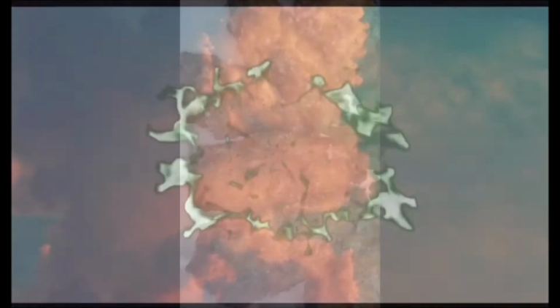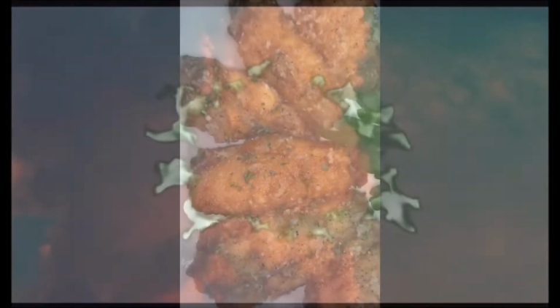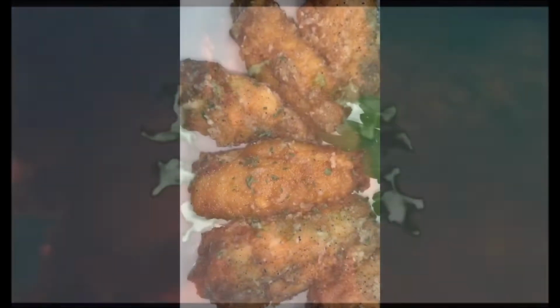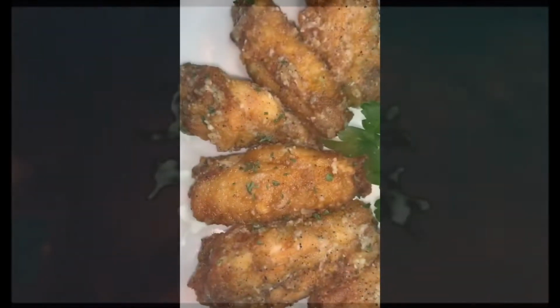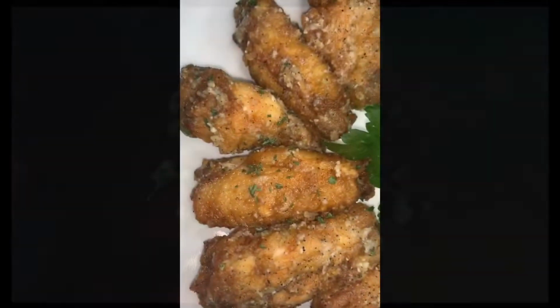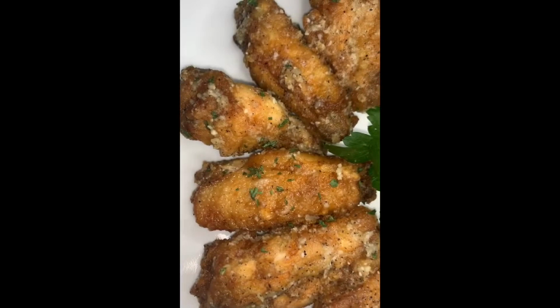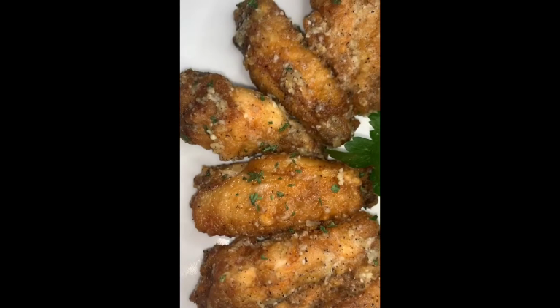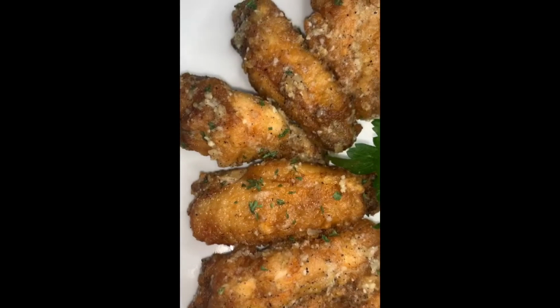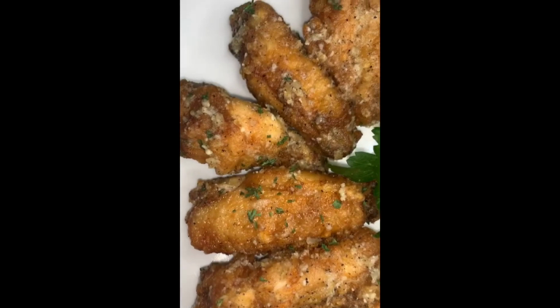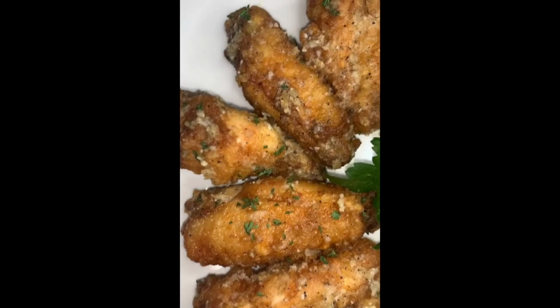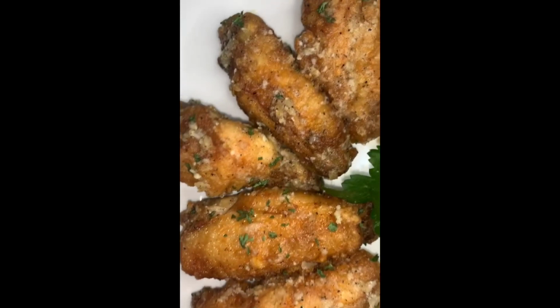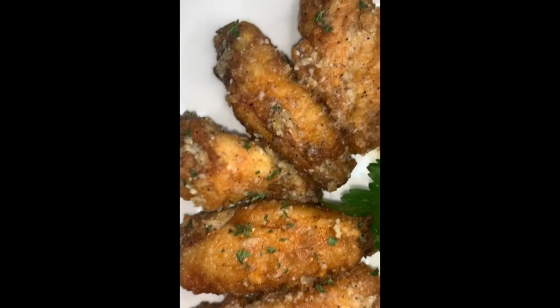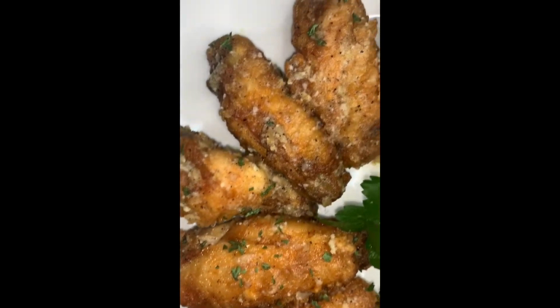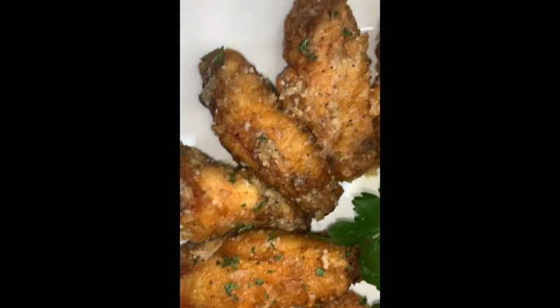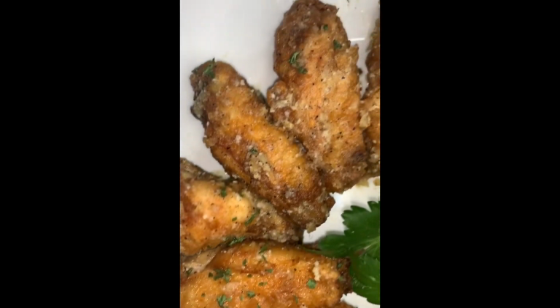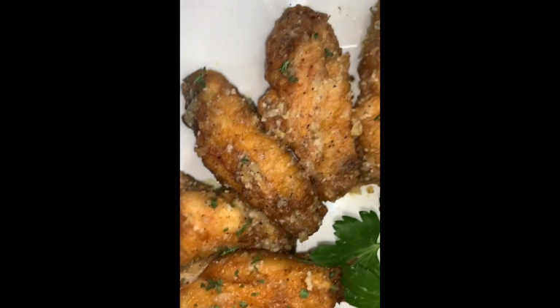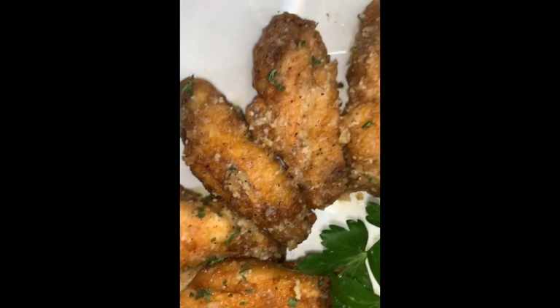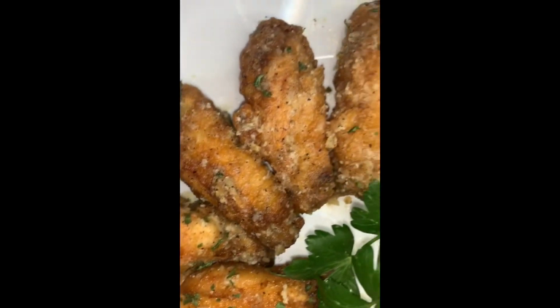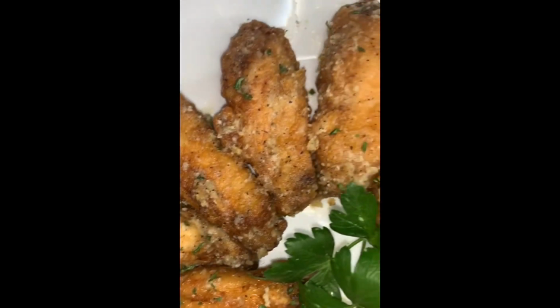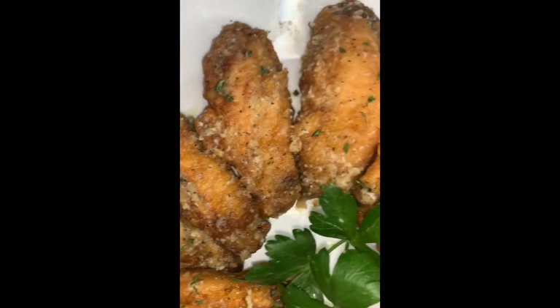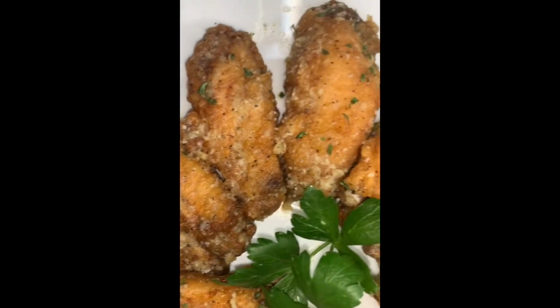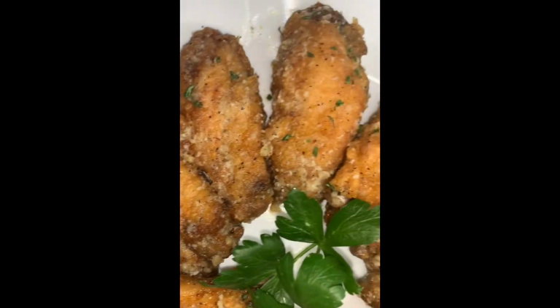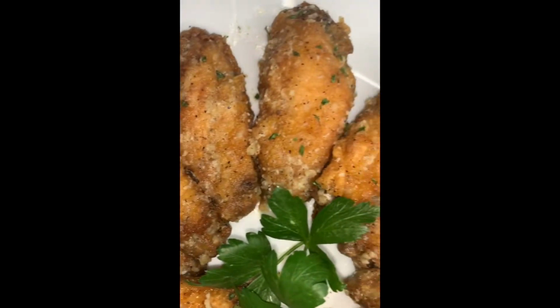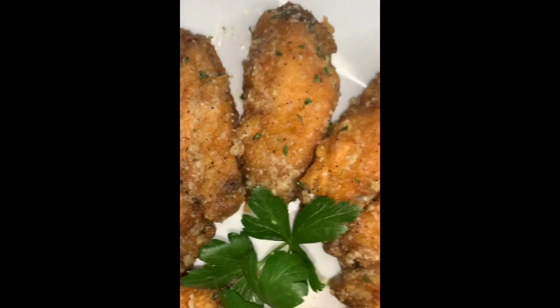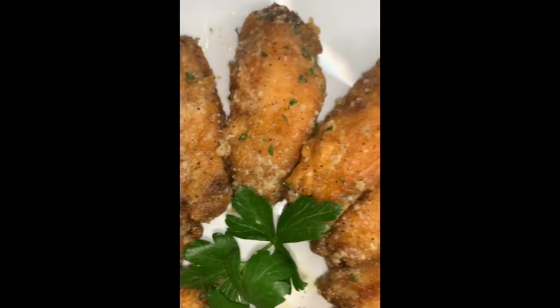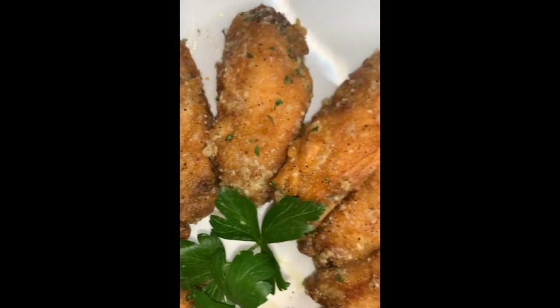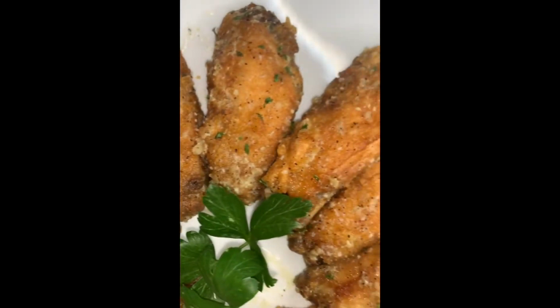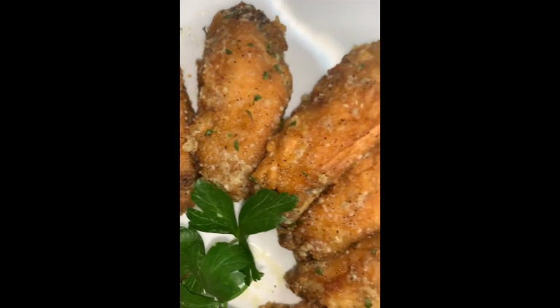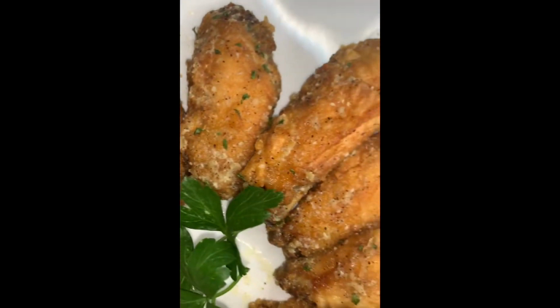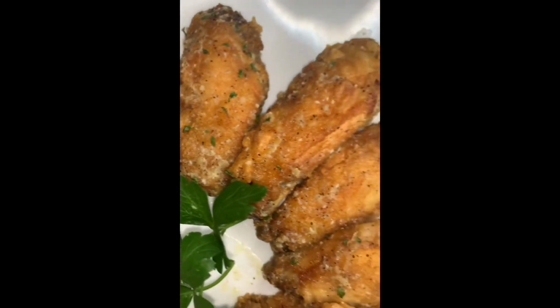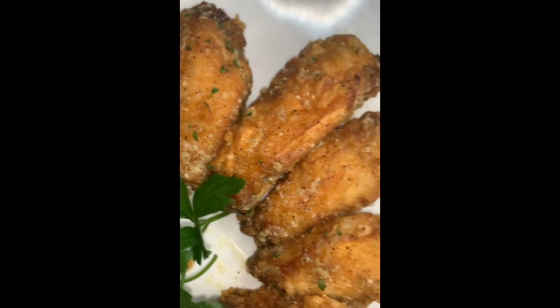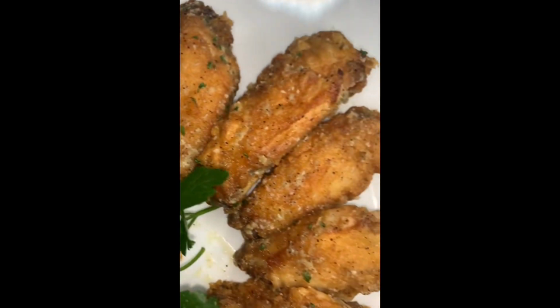Hey guys, so today I'm going to share with you guys my garlic parmesan wings recipe.